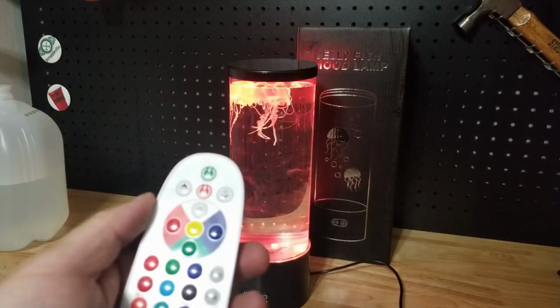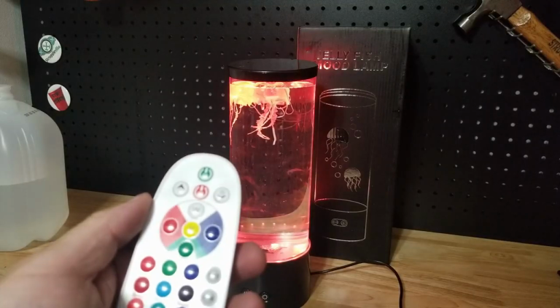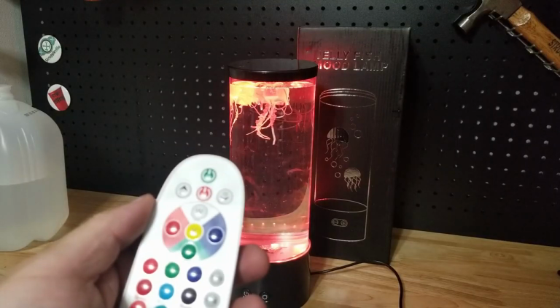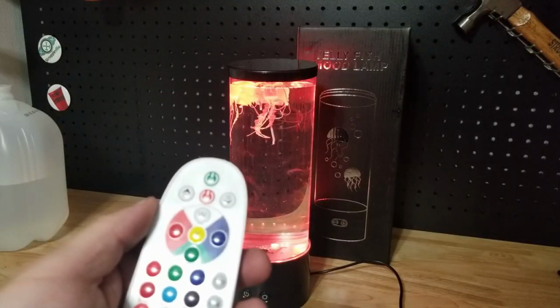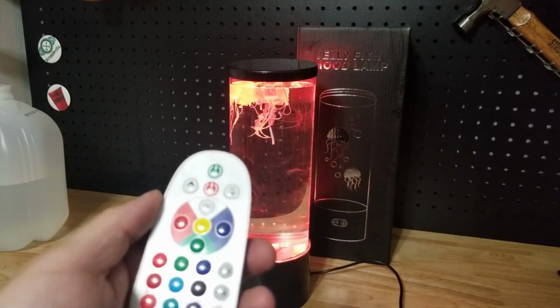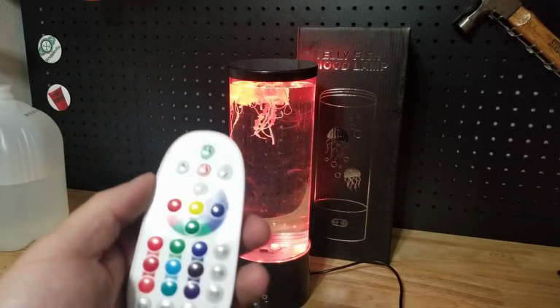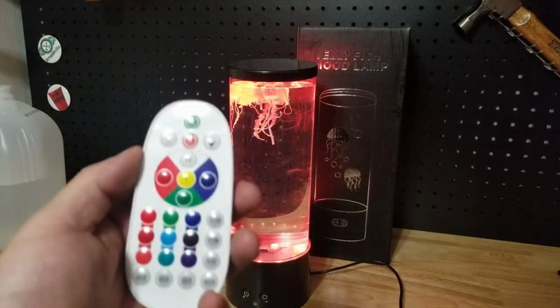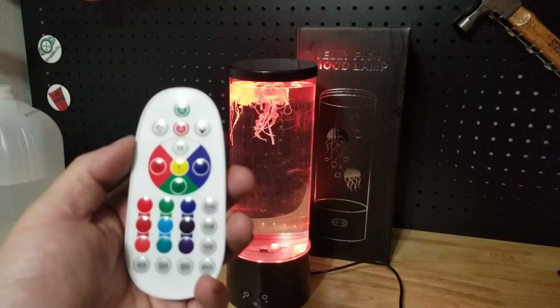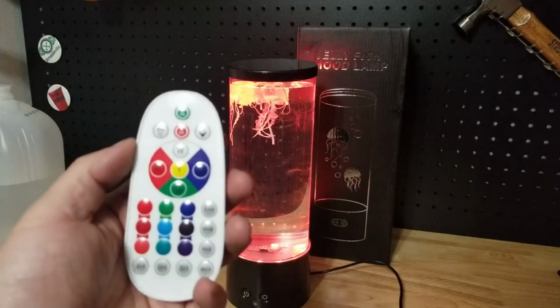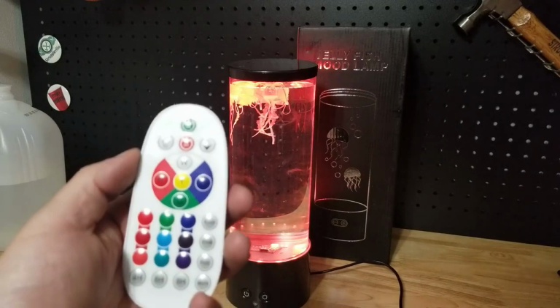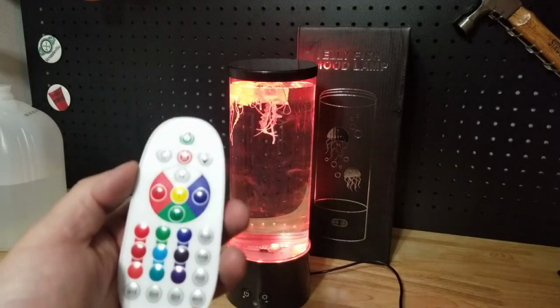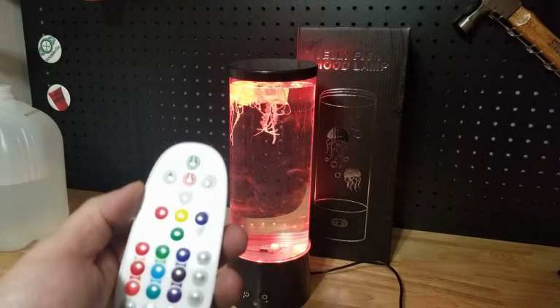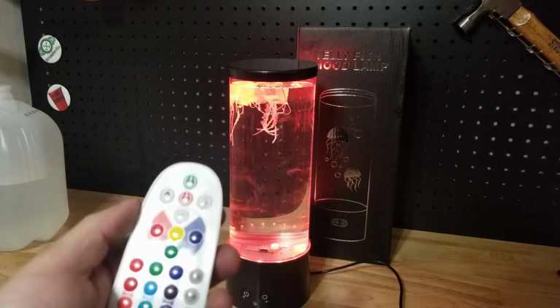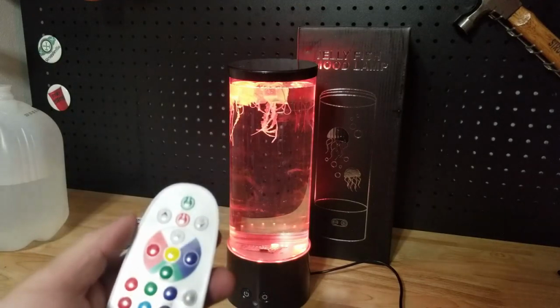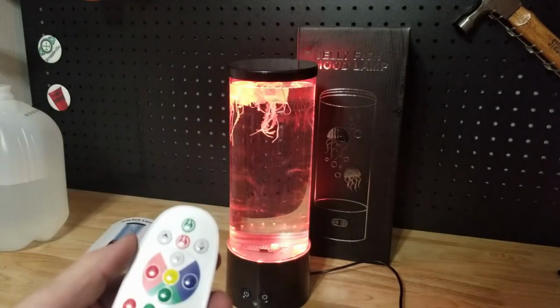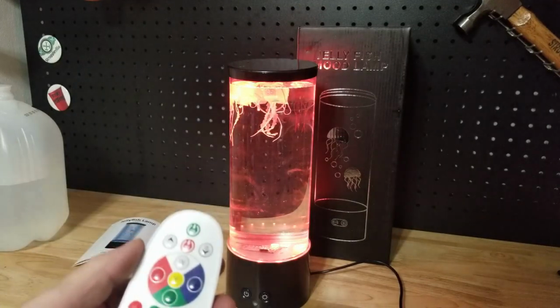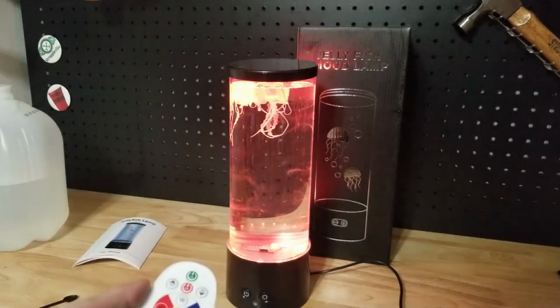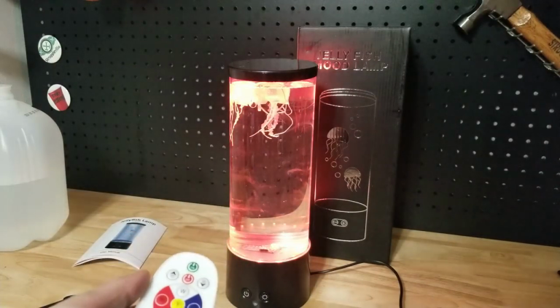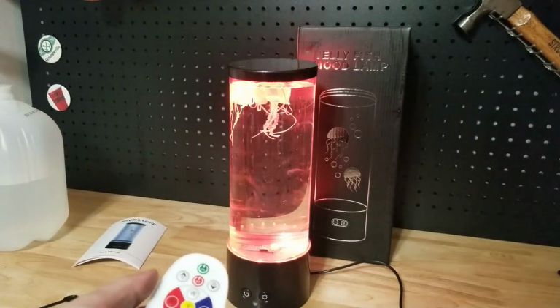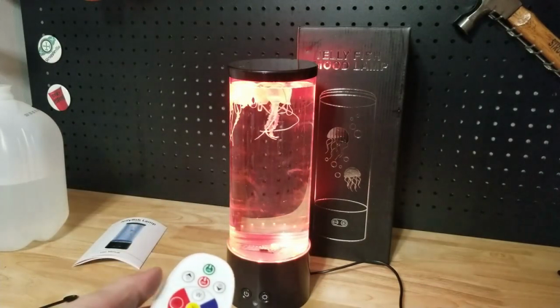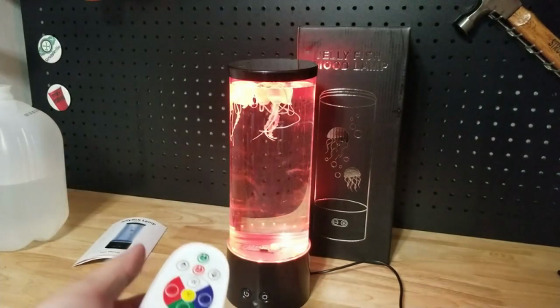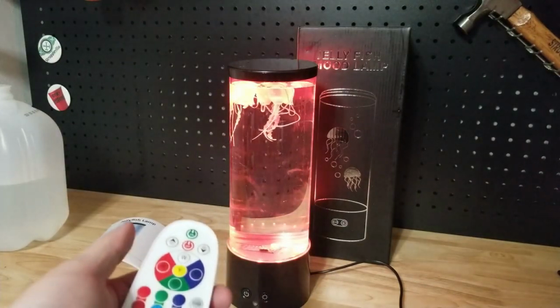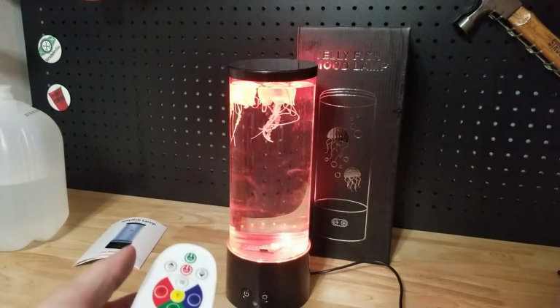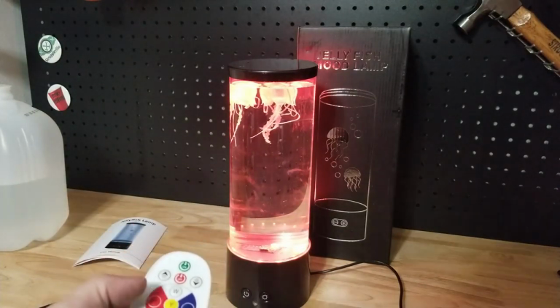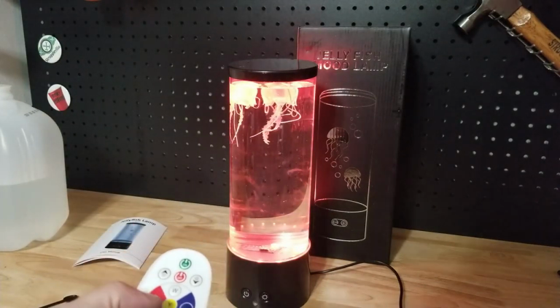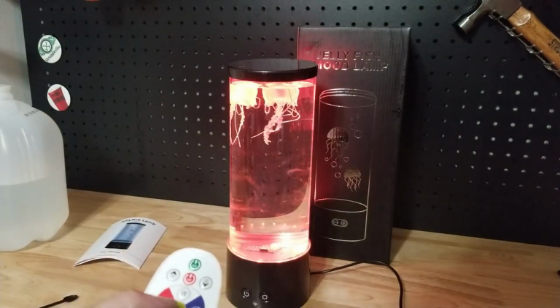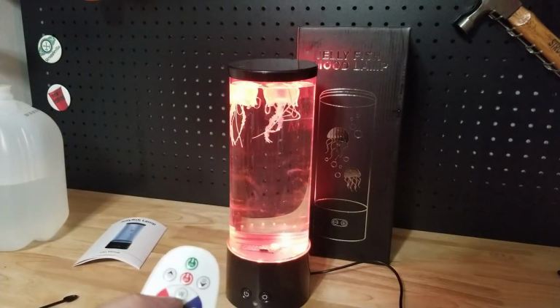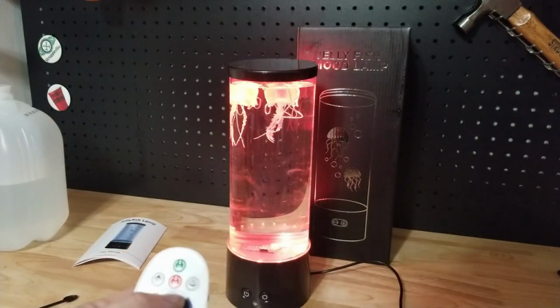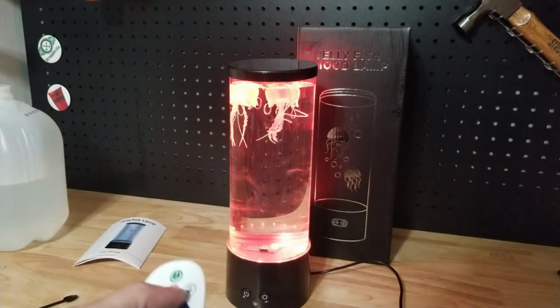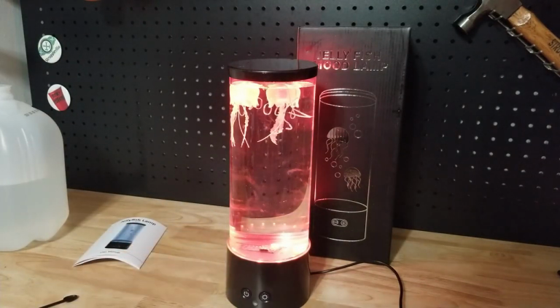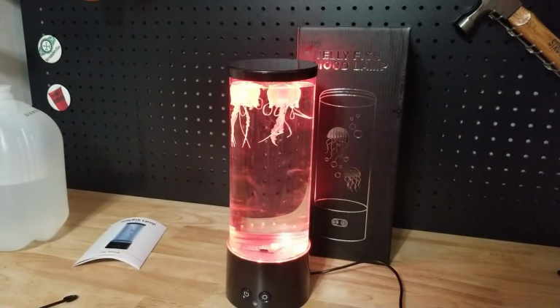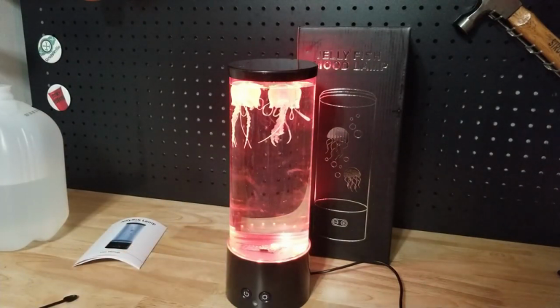So somehow we're going to be able to see the remote to hit the buttons, but then you can't really tell what the light's doing — but it's okay. We'll figure this out.